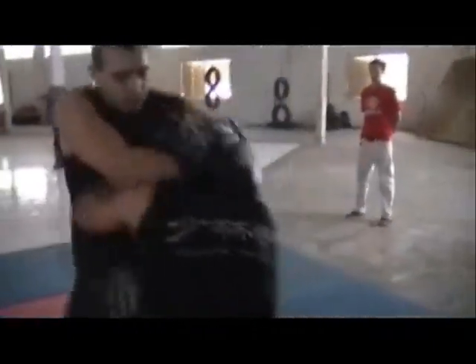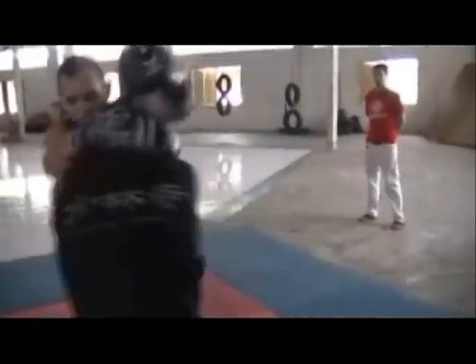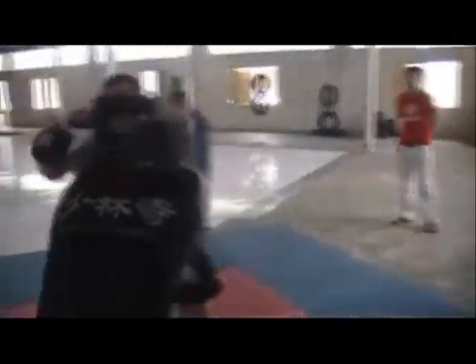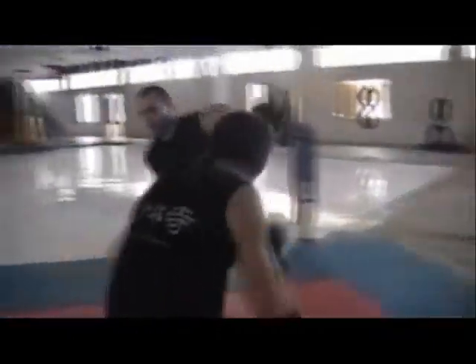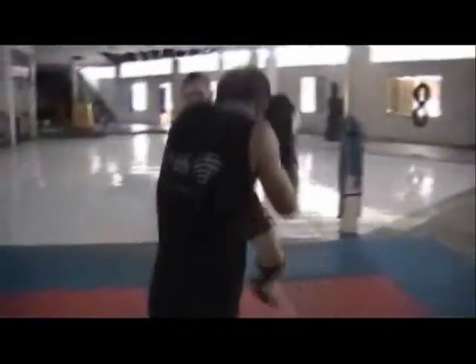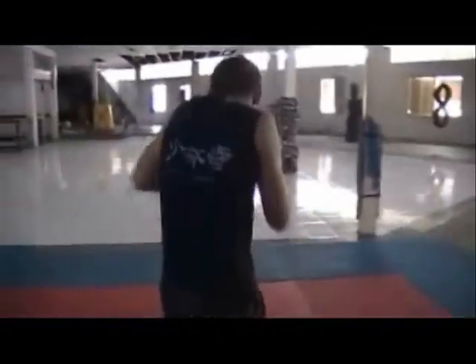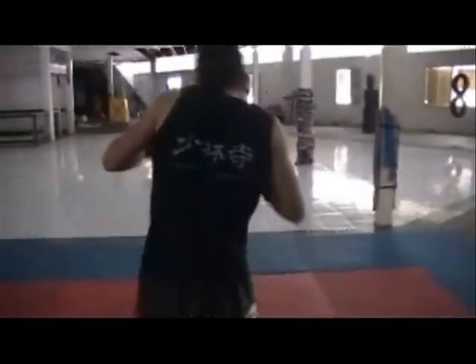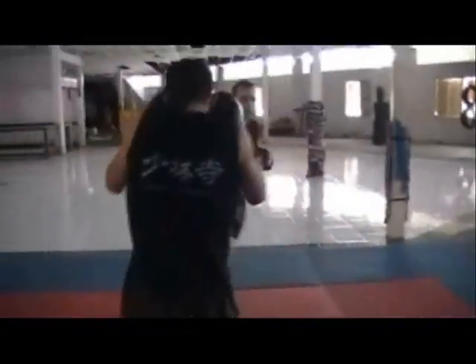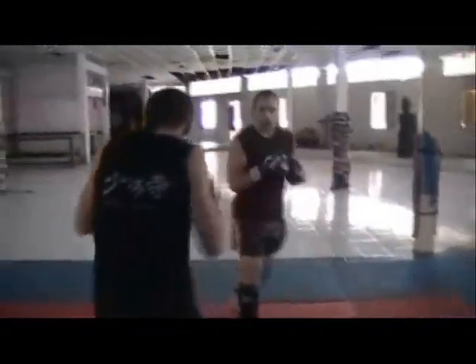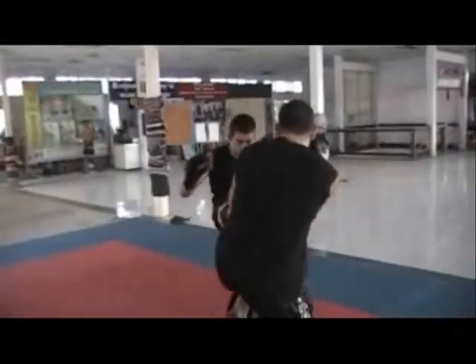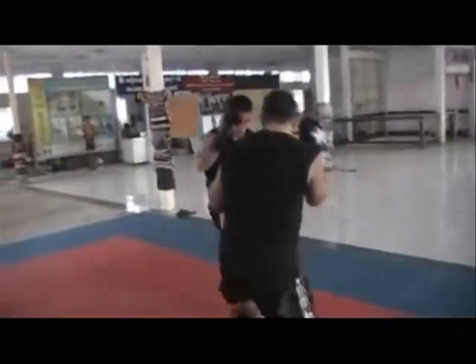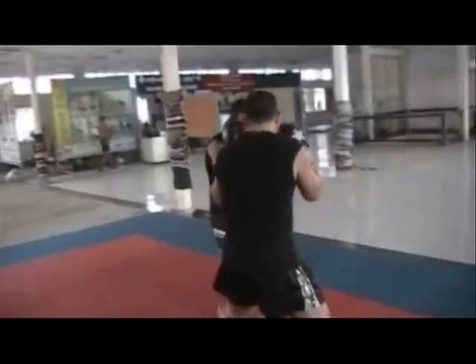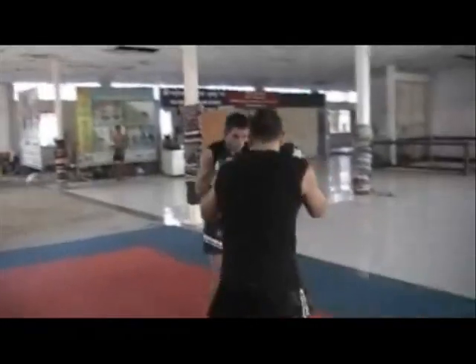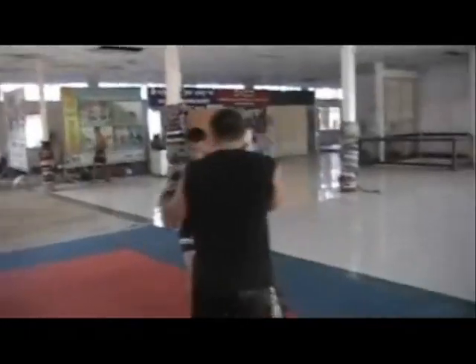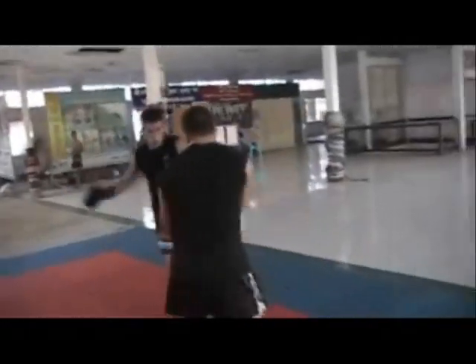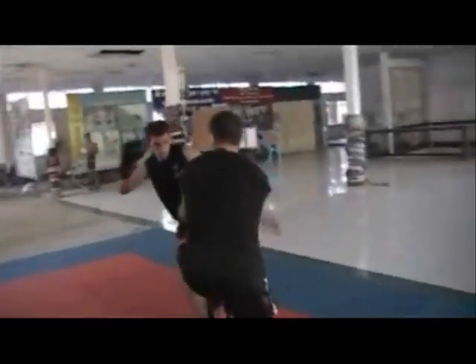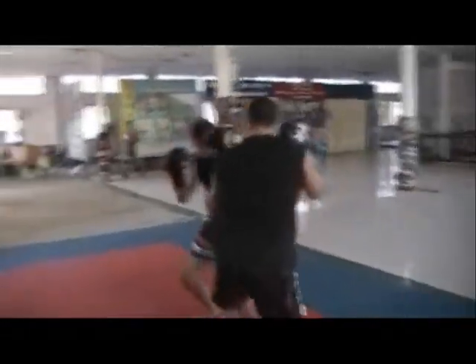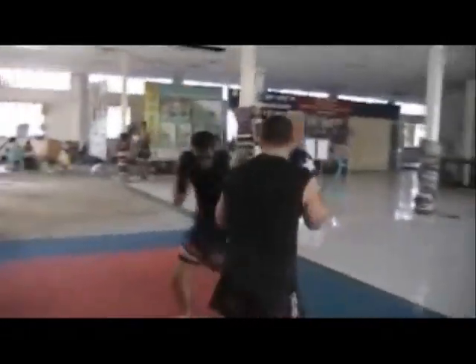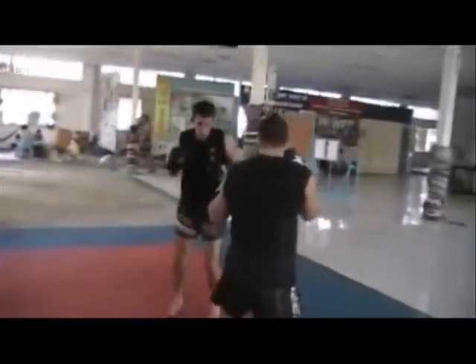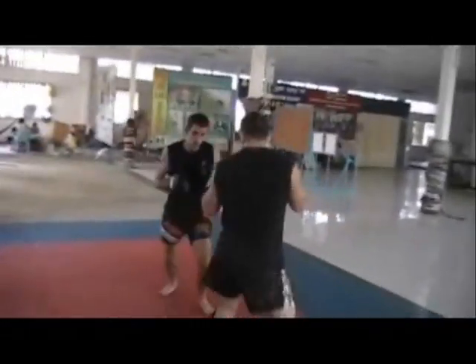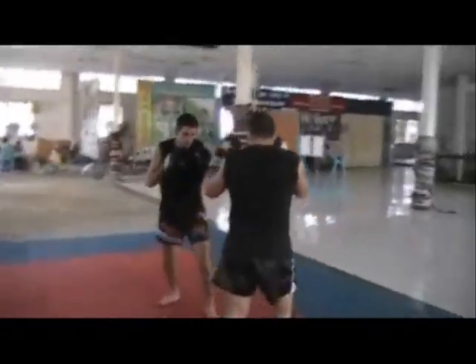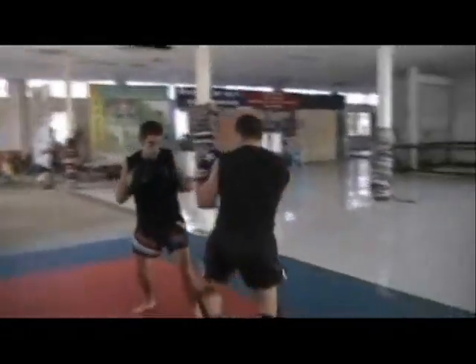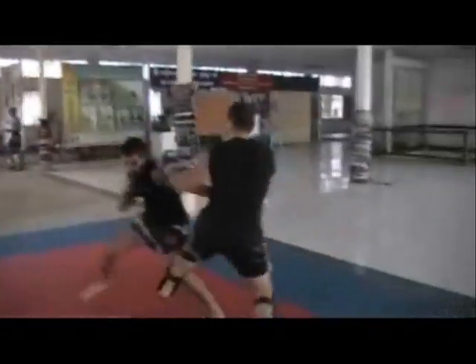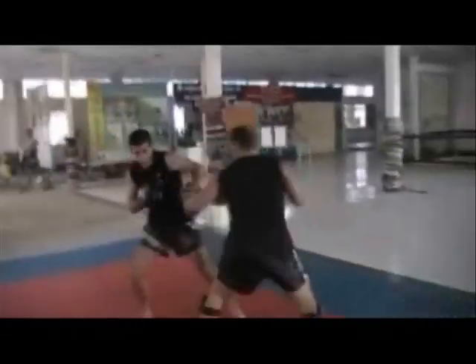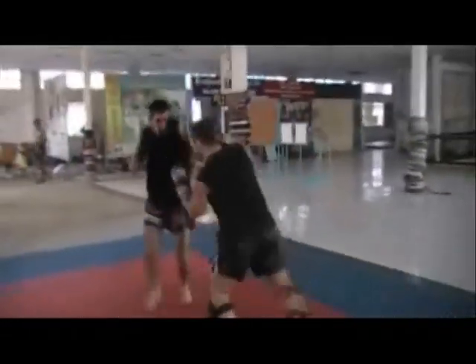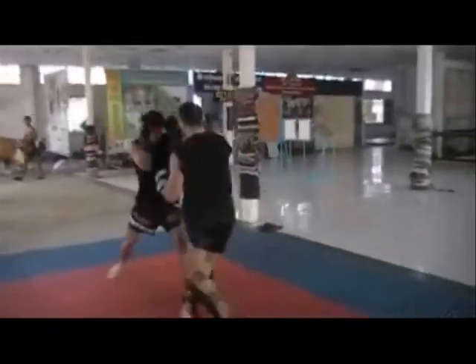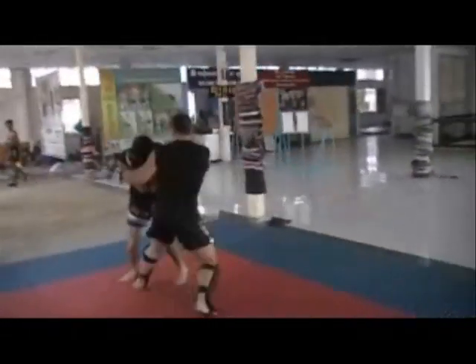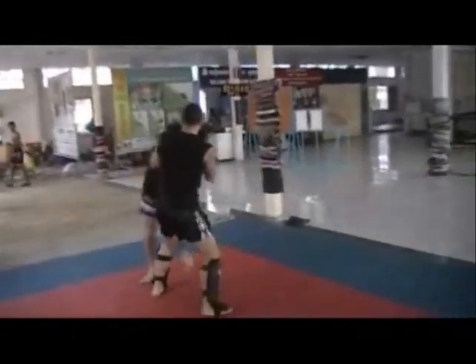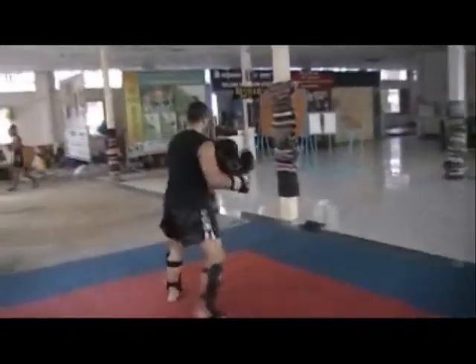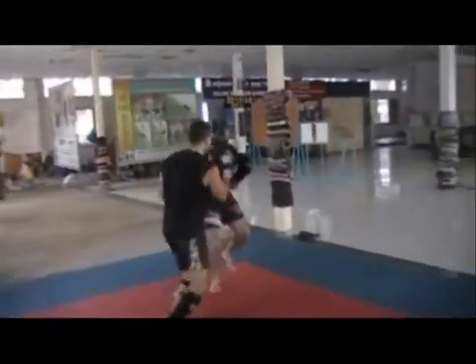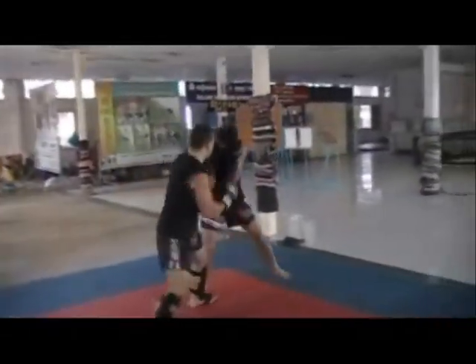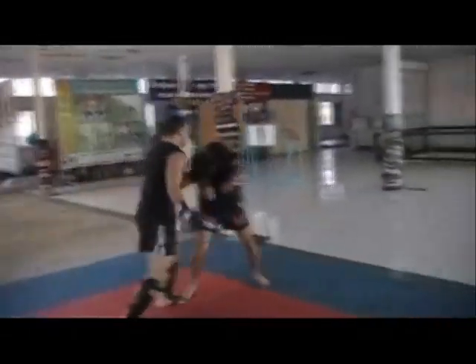It's like walking a tightrope. We want to learn the art and we want to fight, but we've got to make sure that we're fighting with the art that we're learning.